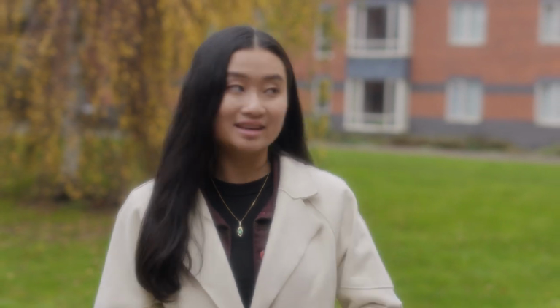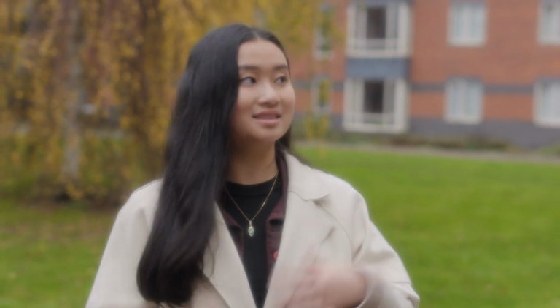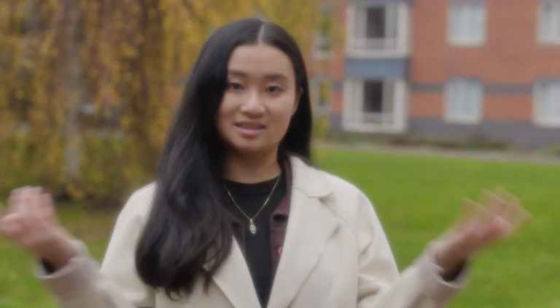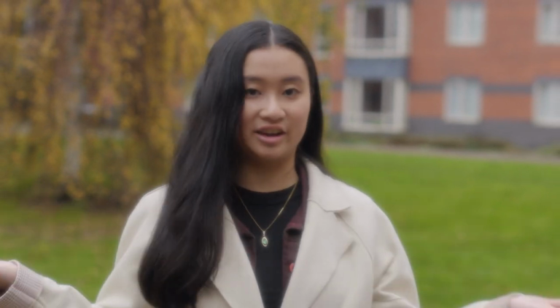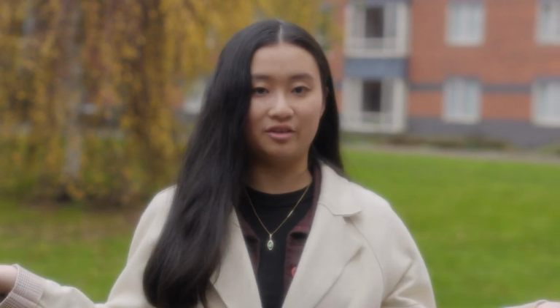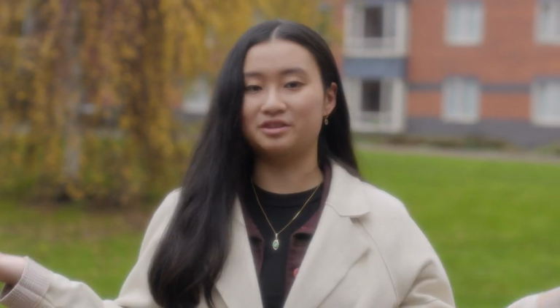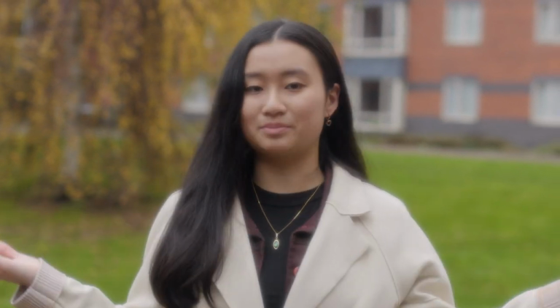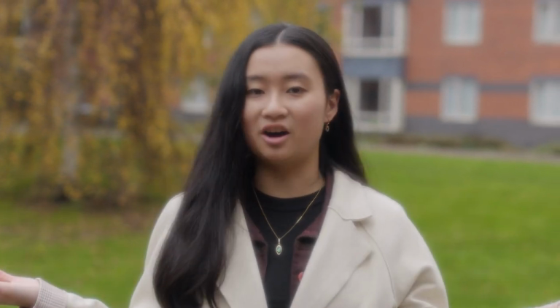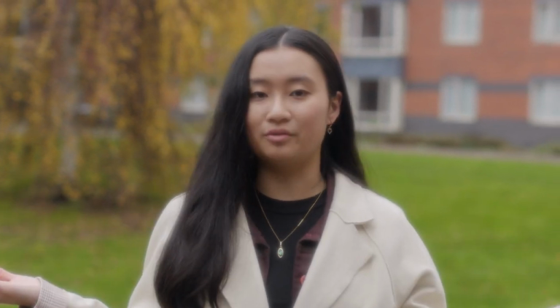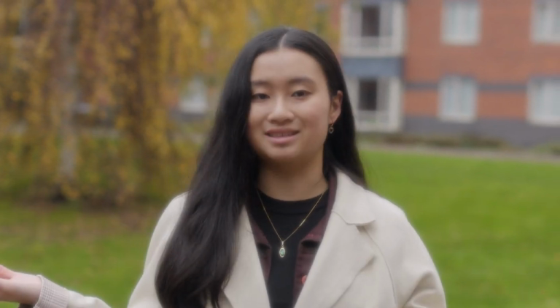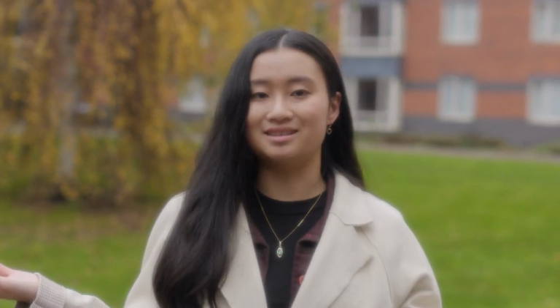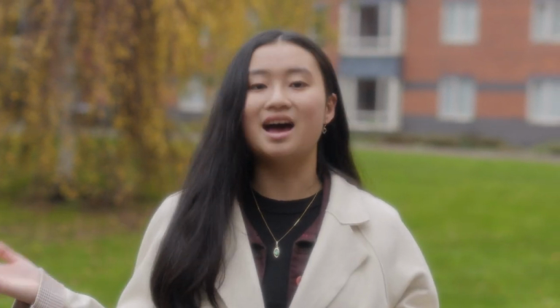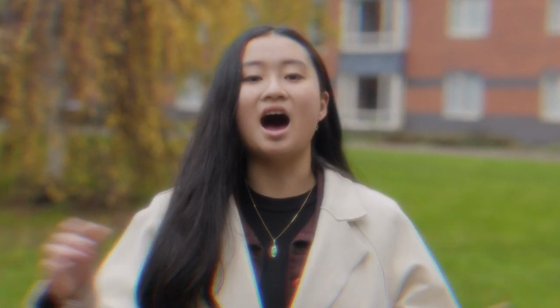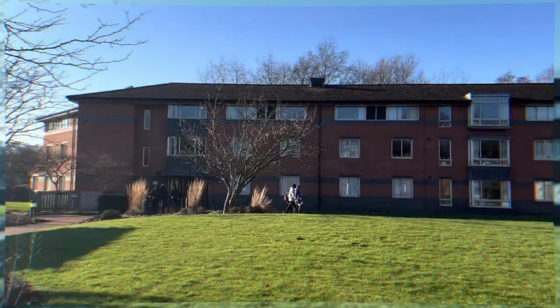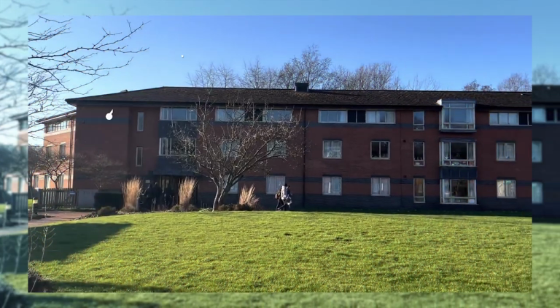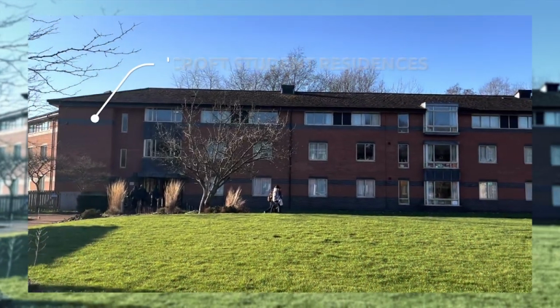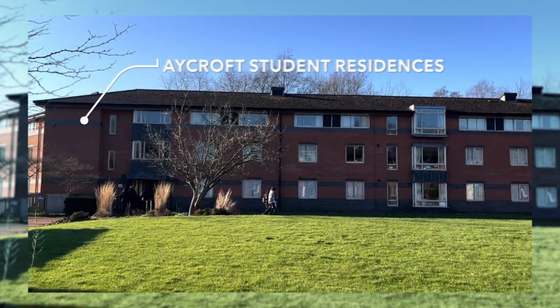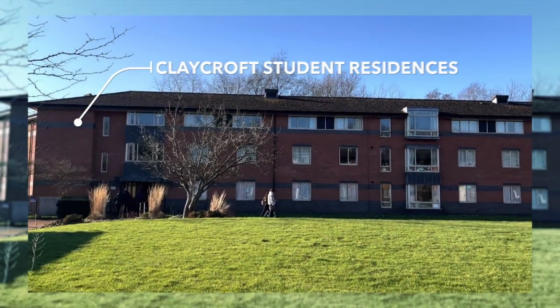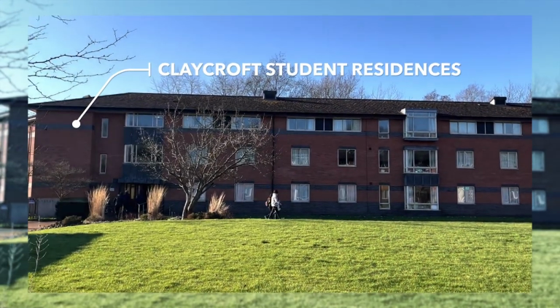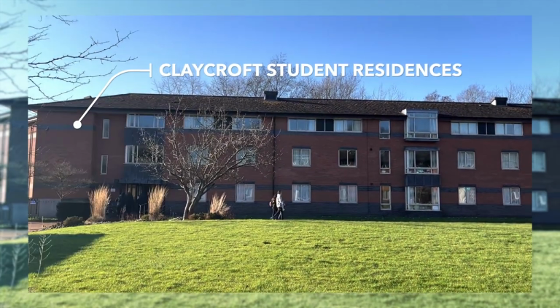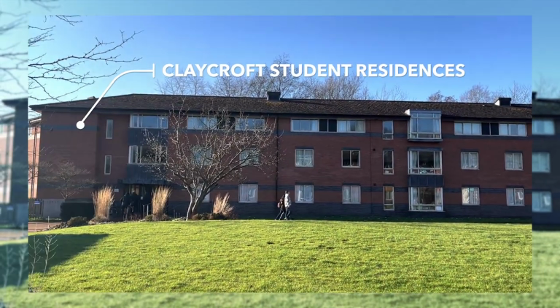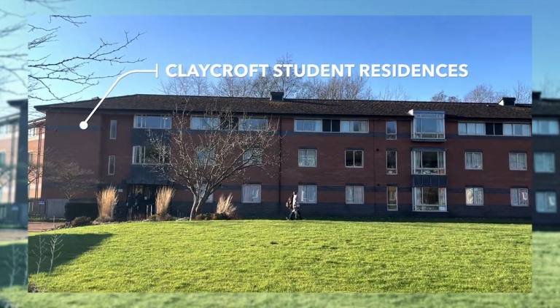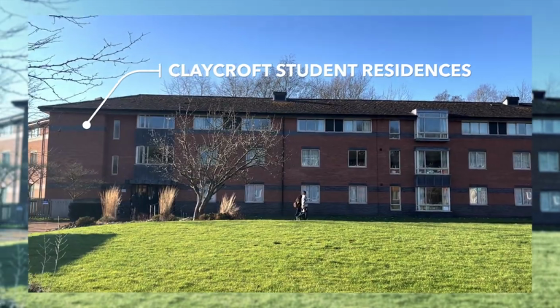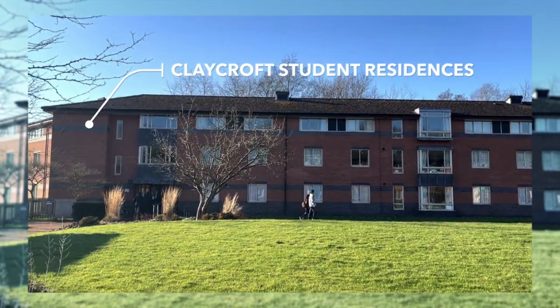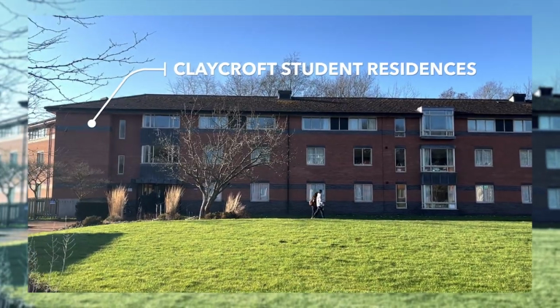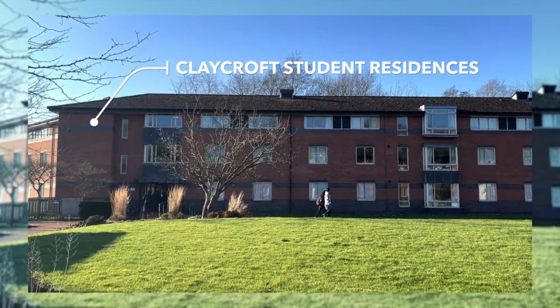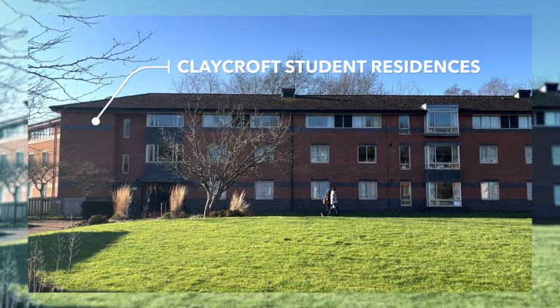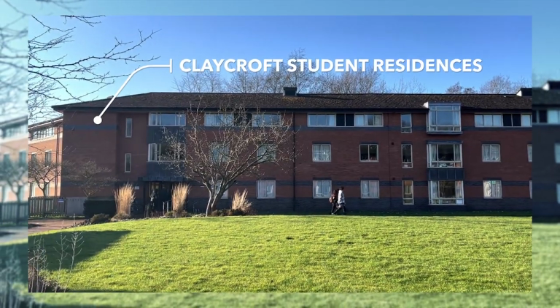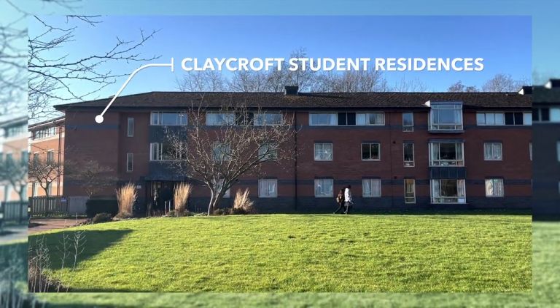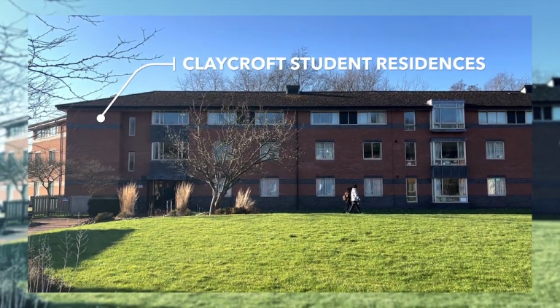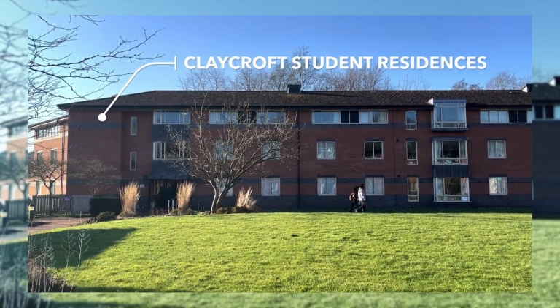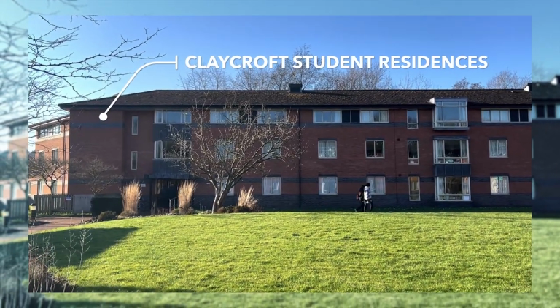This is Claycroft which is my hall of residence. I live with seven other people and my flatmates are absolutely amazing.